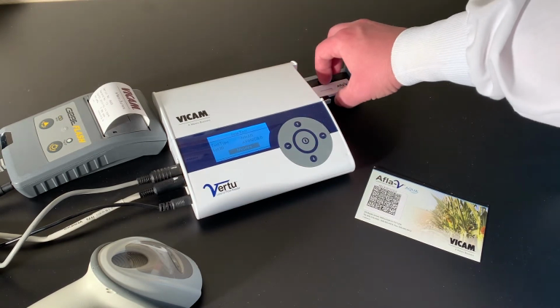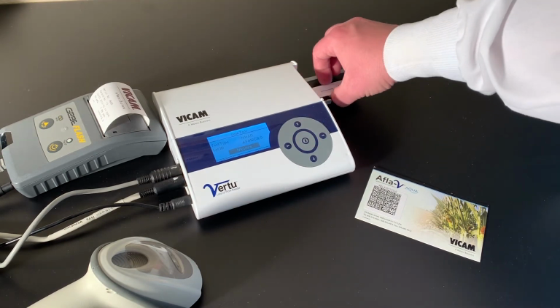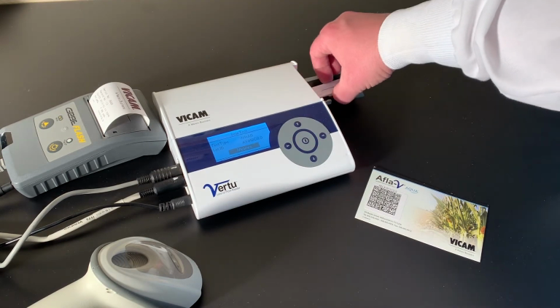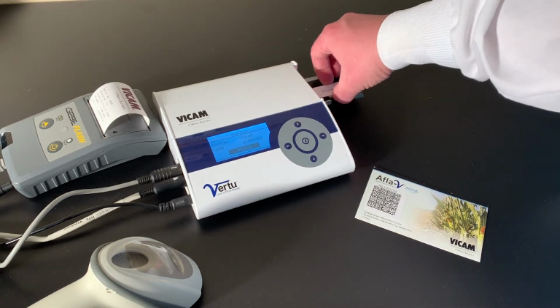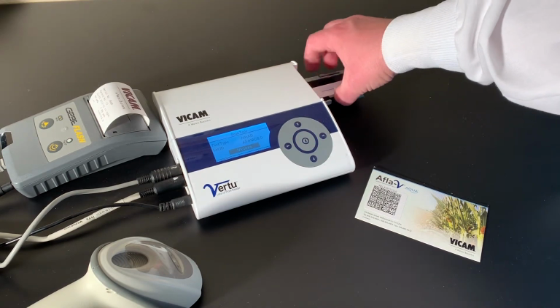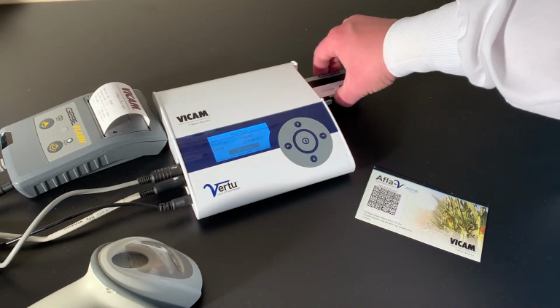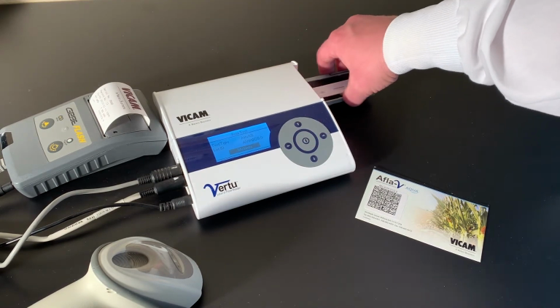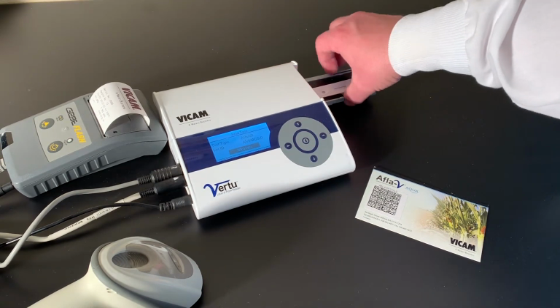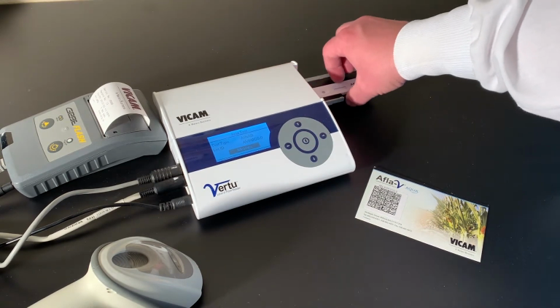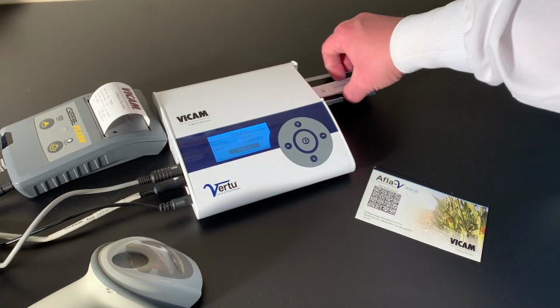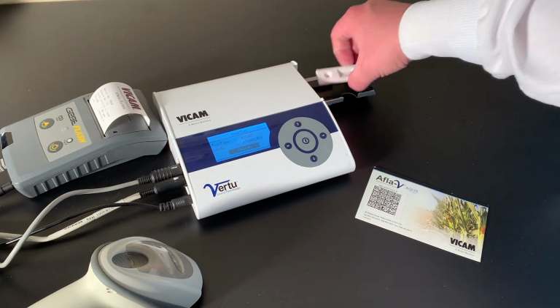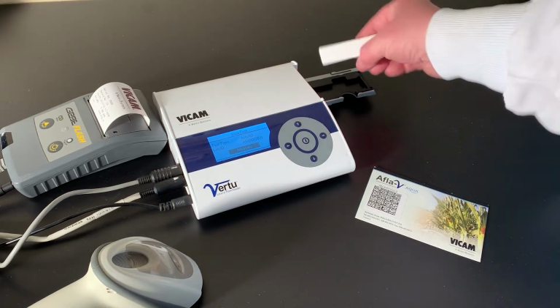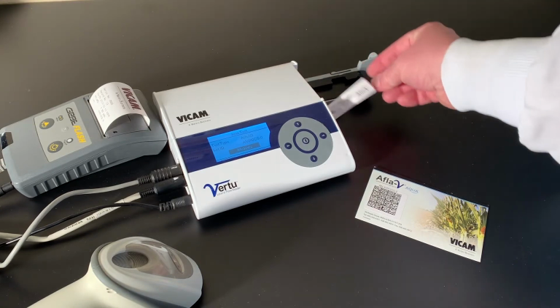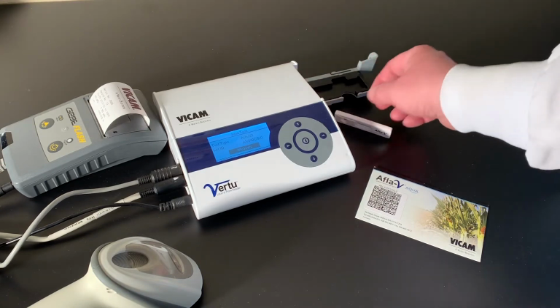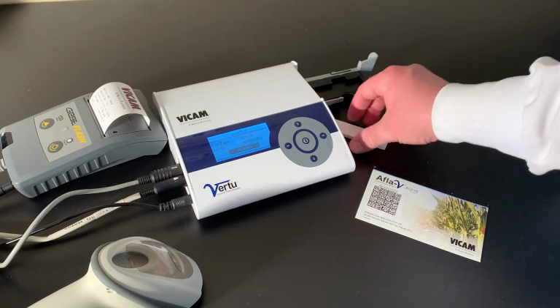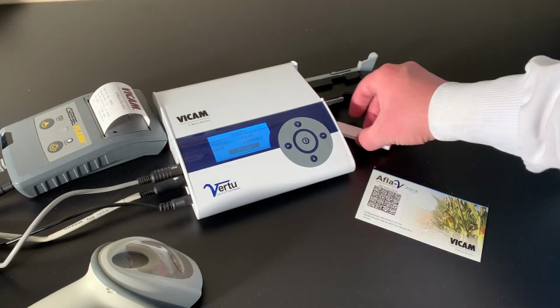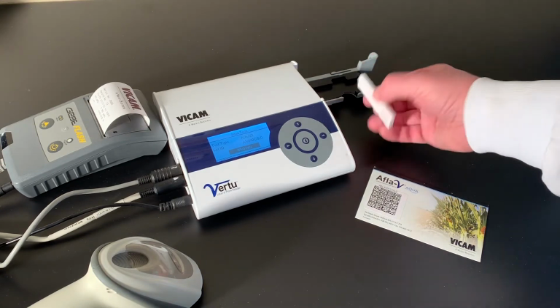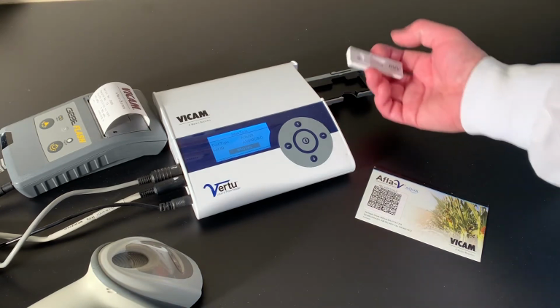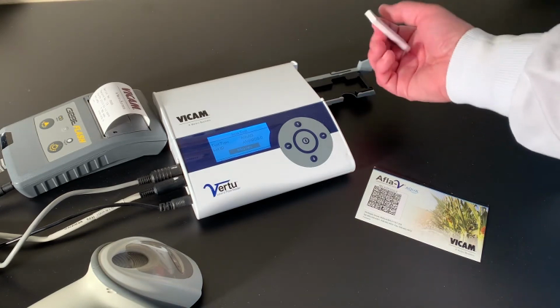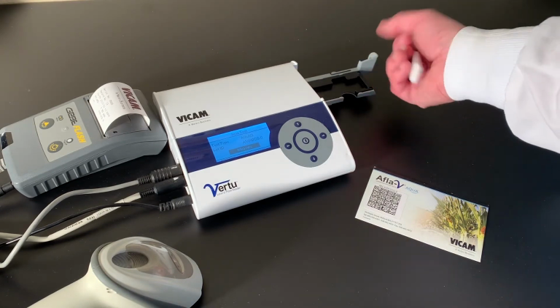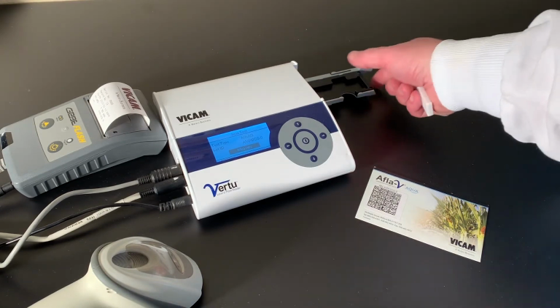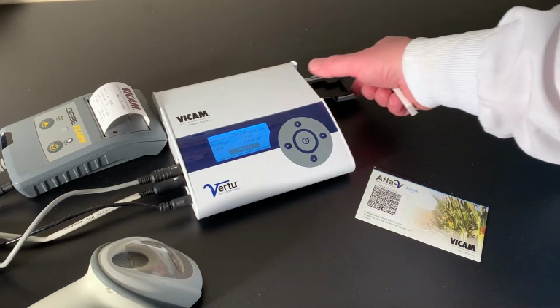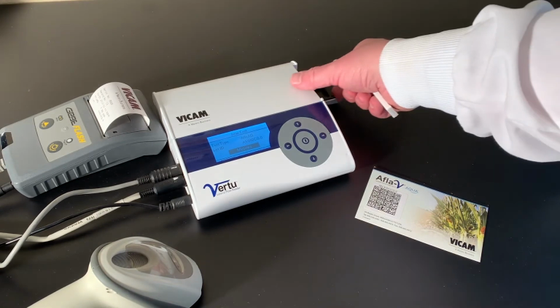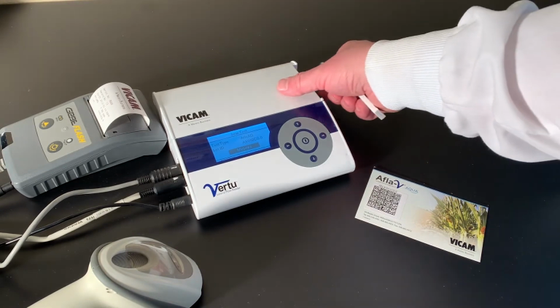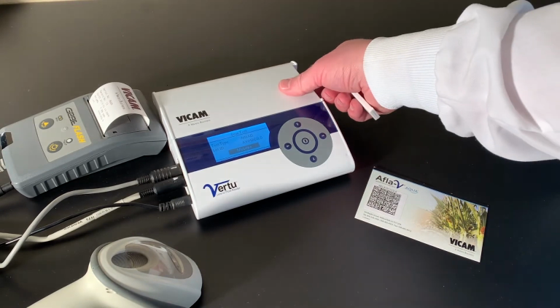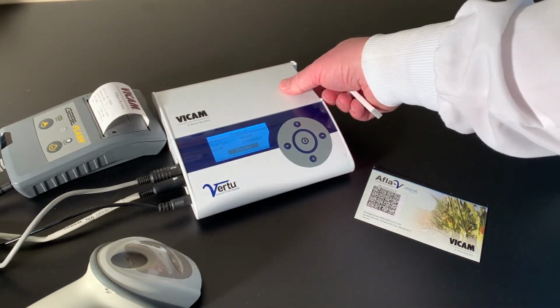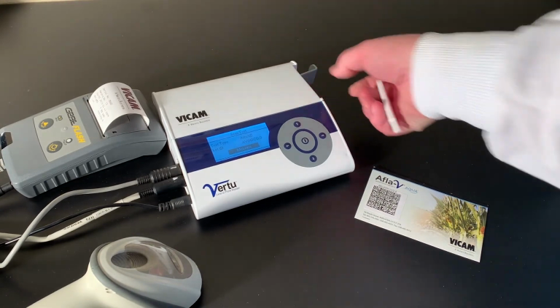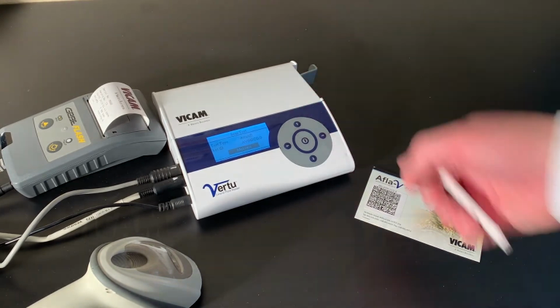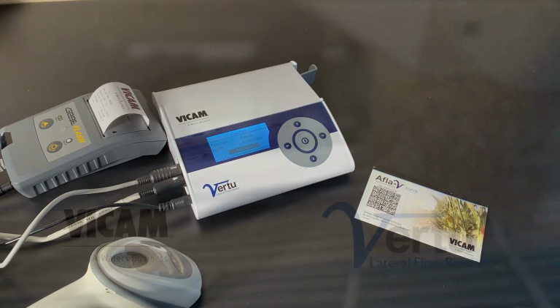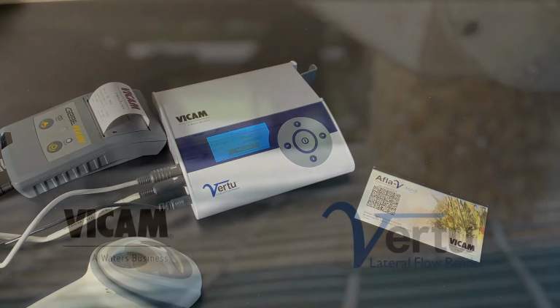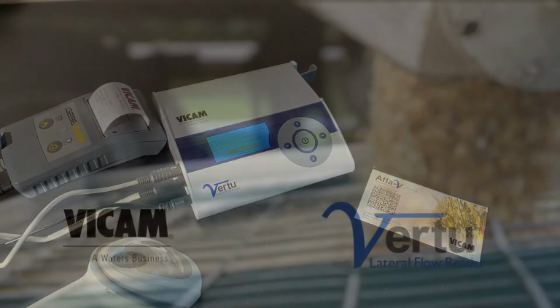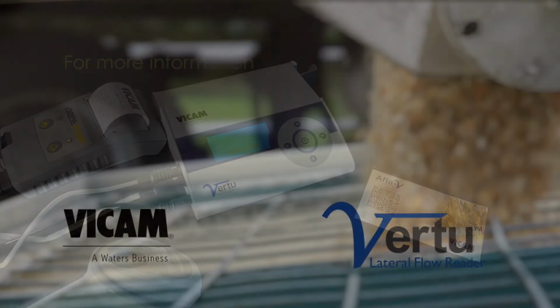Dispose of the cartridge, filter paper, and extraction tubes. Wash the funnel with clean water. You are now ready for your next test.